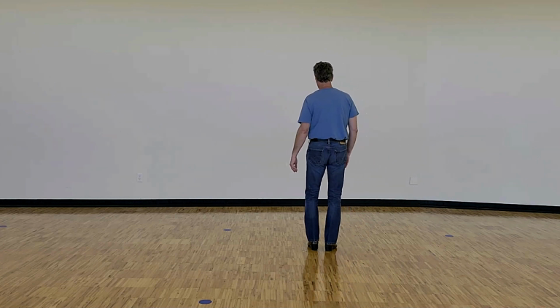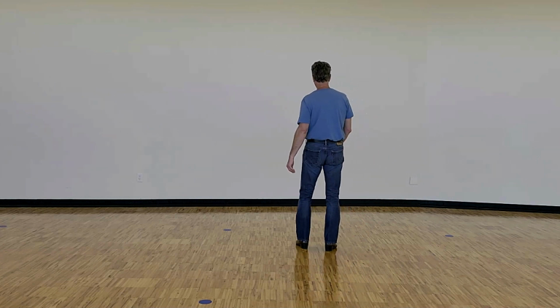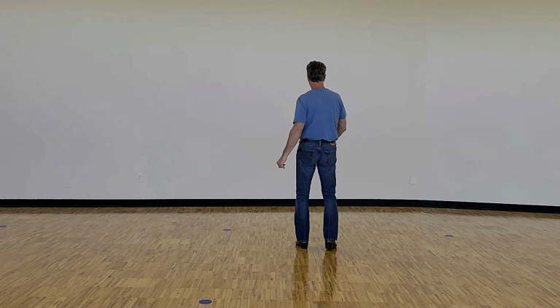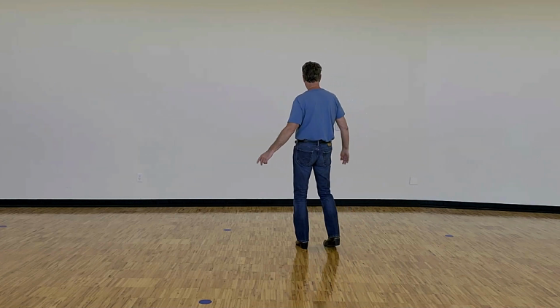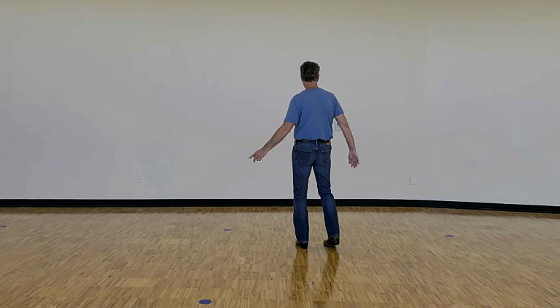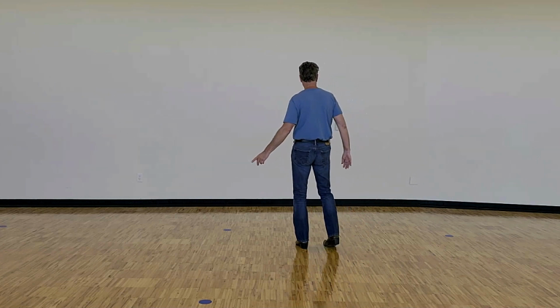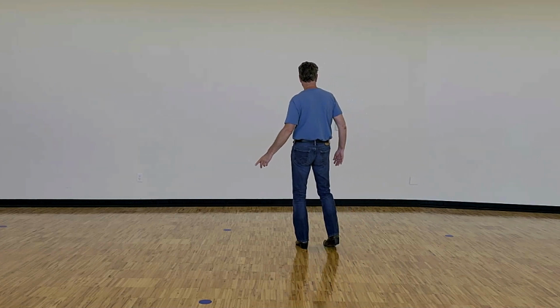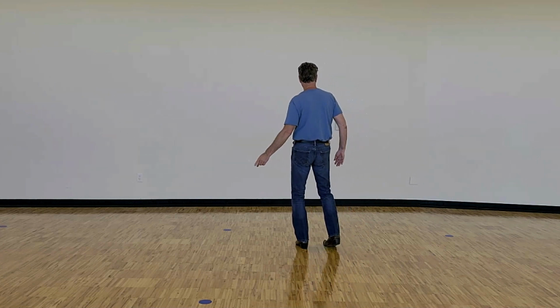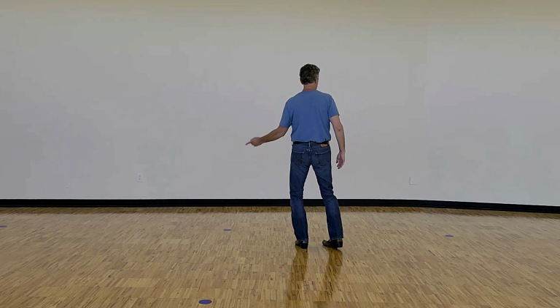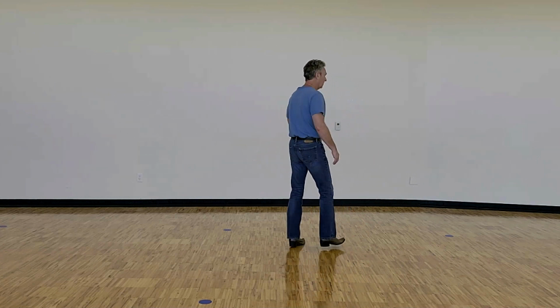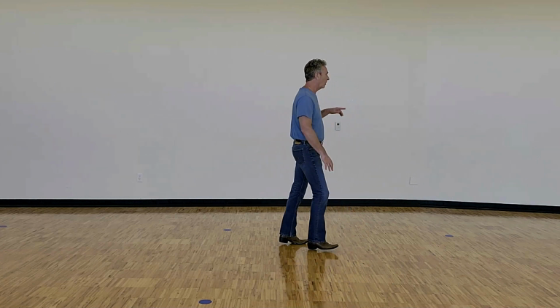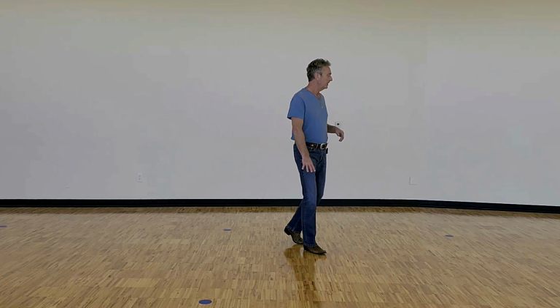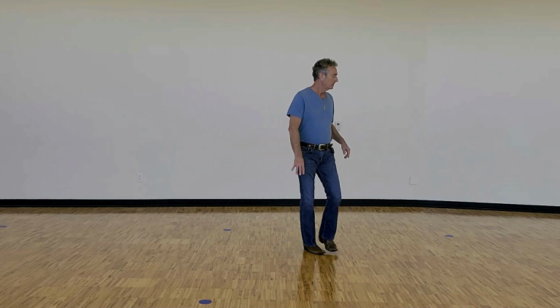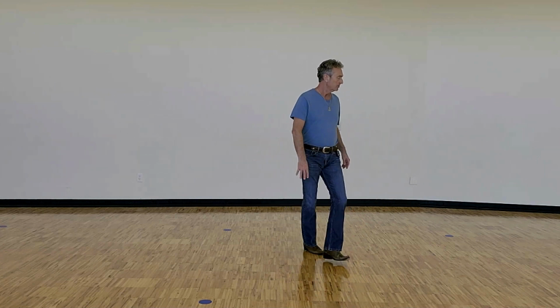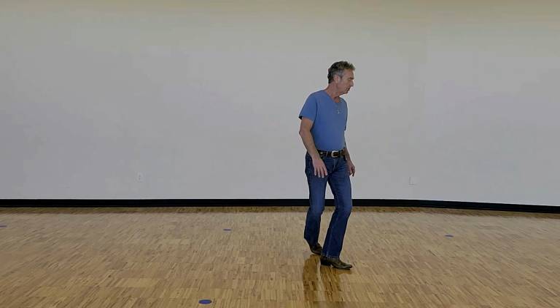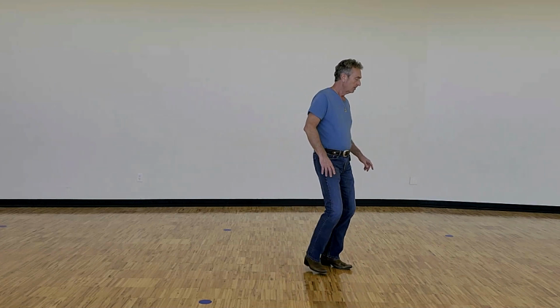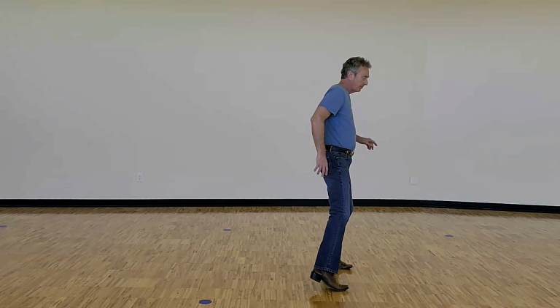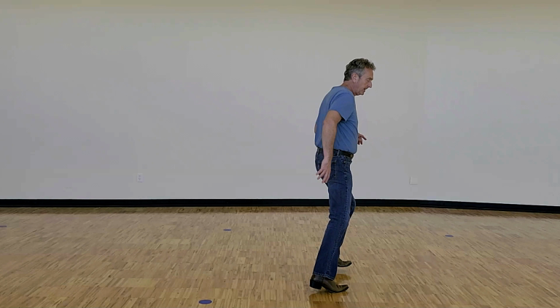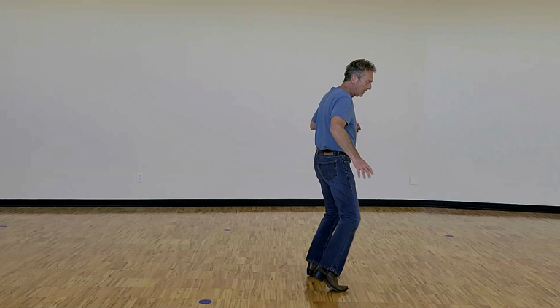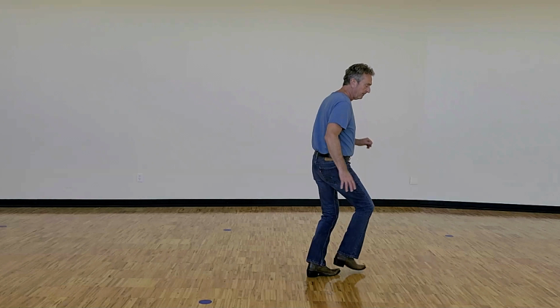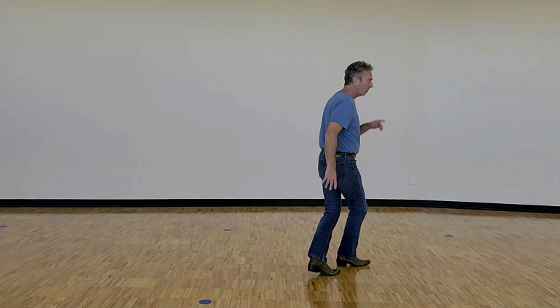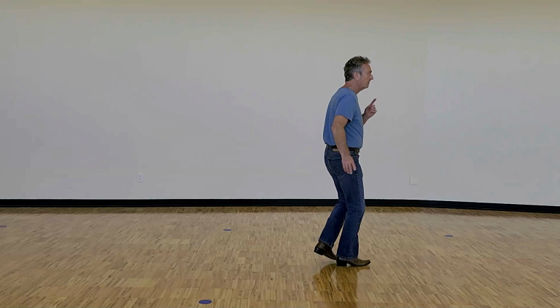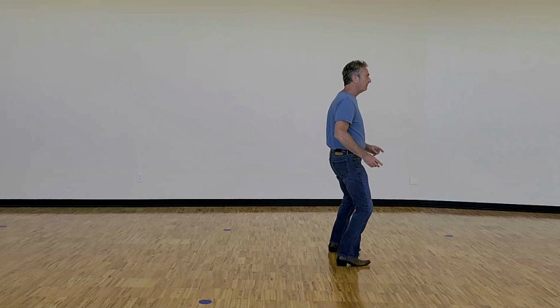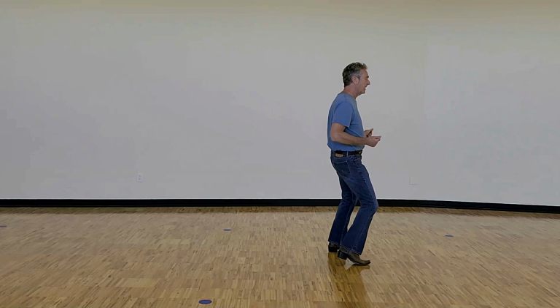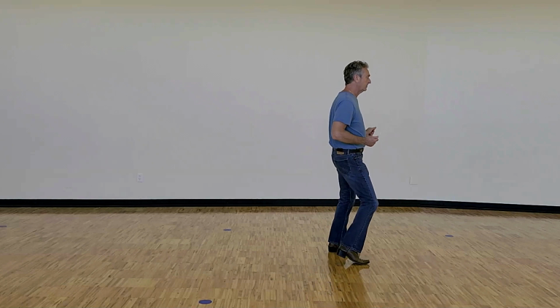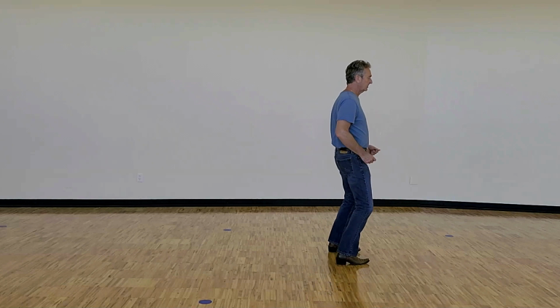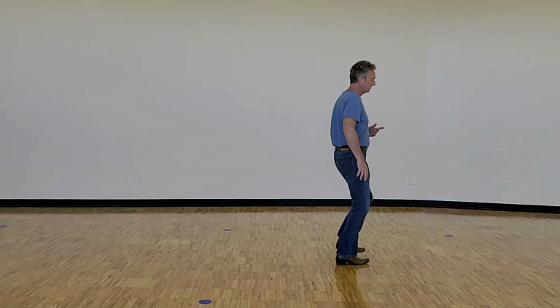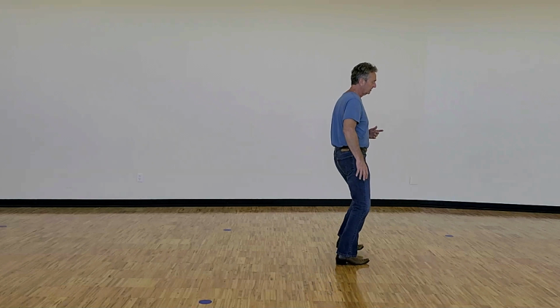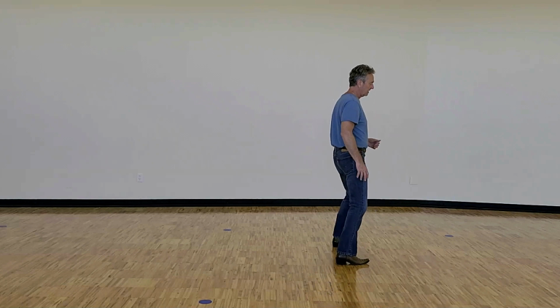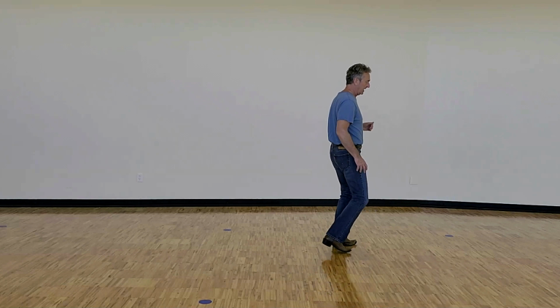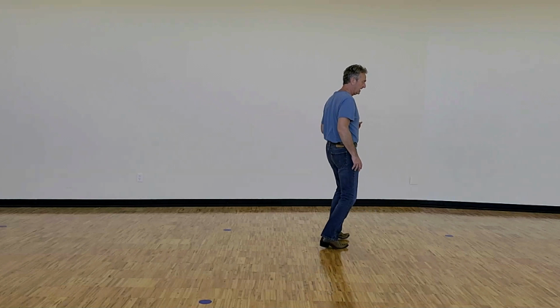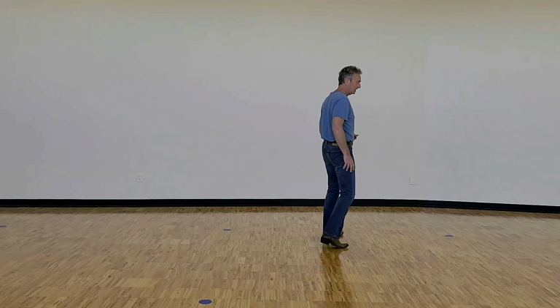So it's quarter cross, side rock recover cross, sway left, sway right, shuffle side left, weight ending on the left. And here's the count on that second eight count: one, two, three, and four, five, six, seven, and eight.